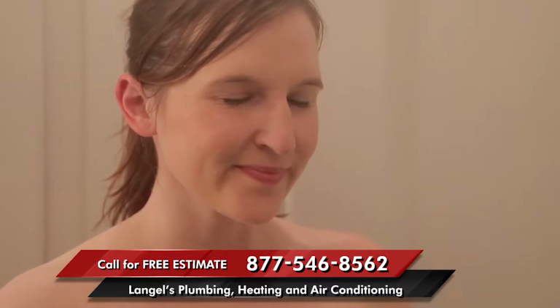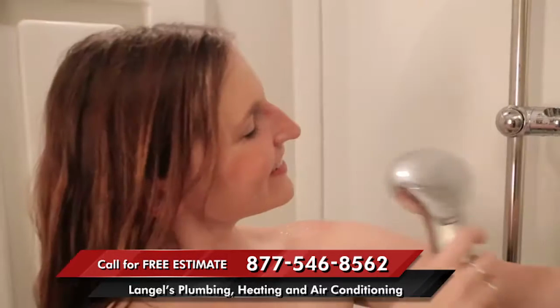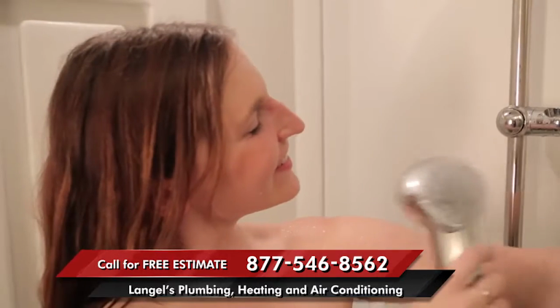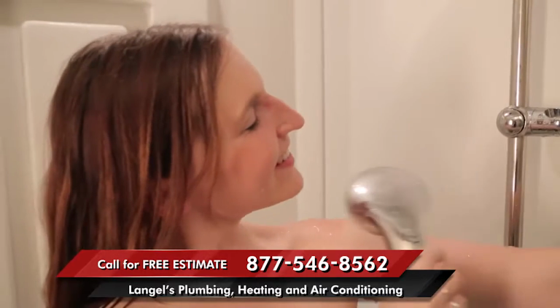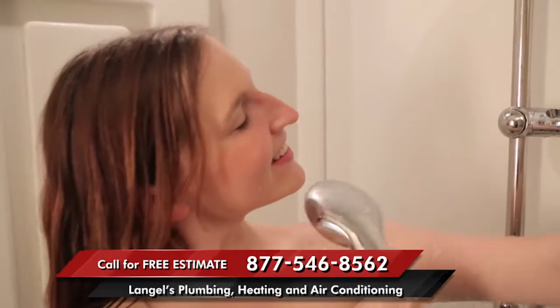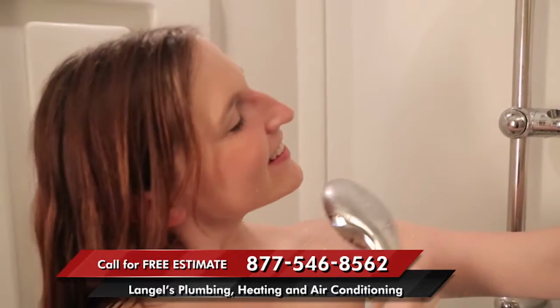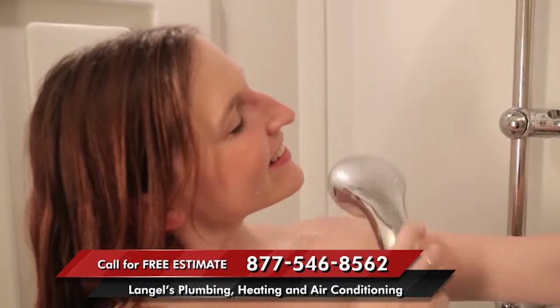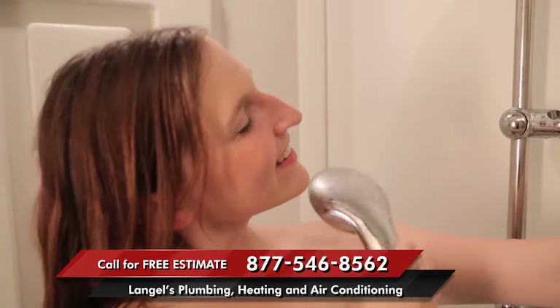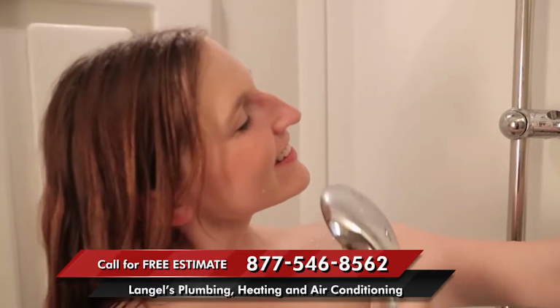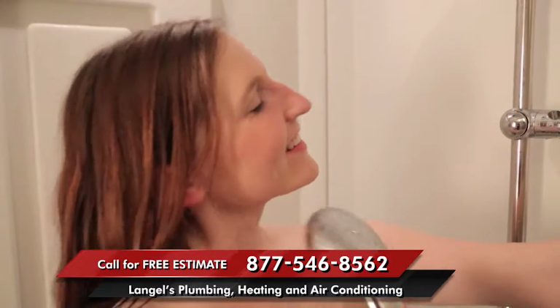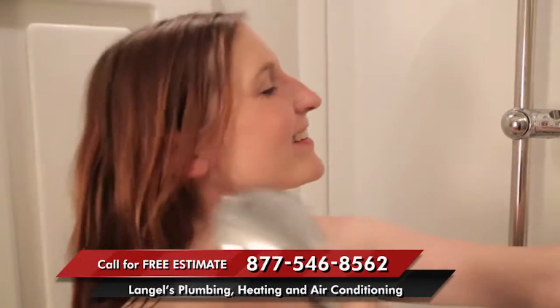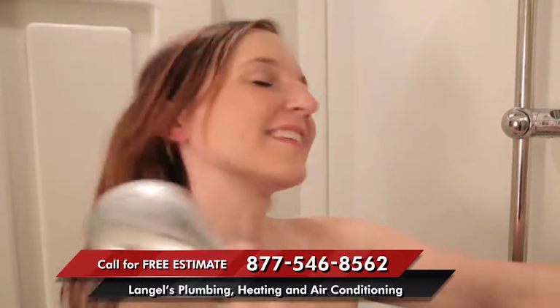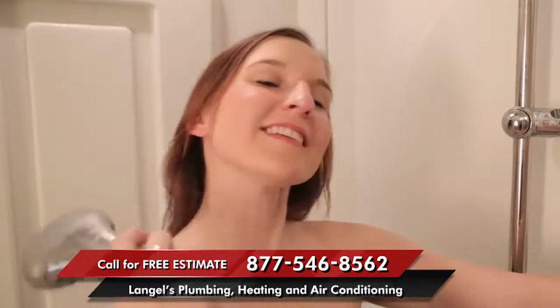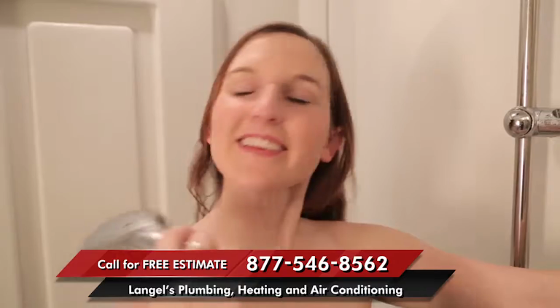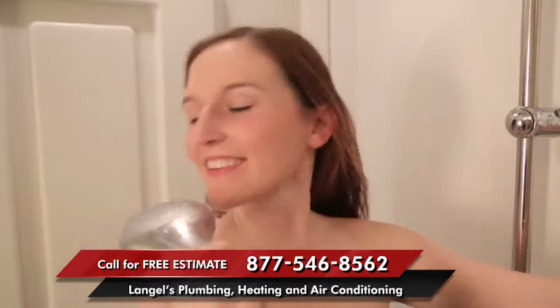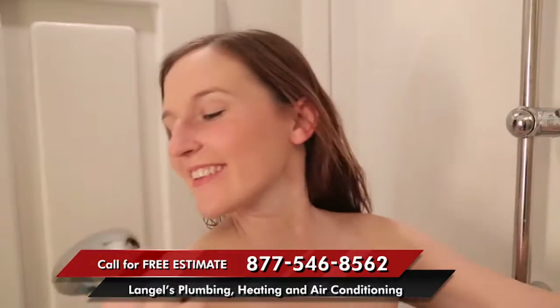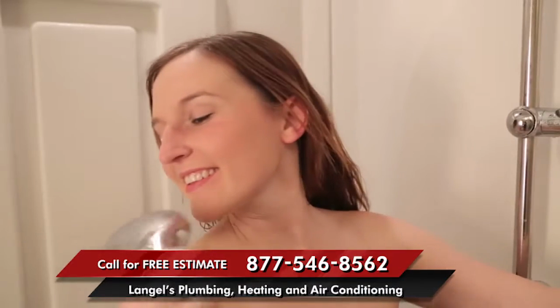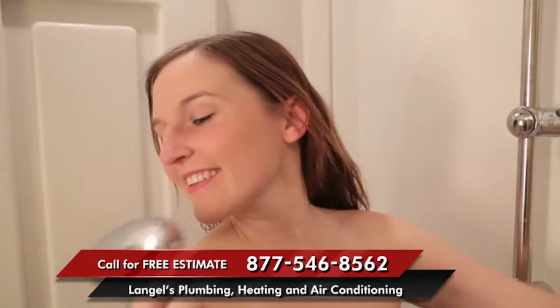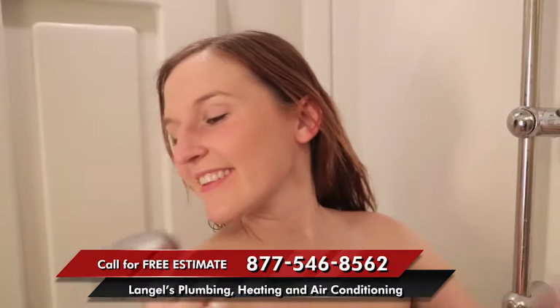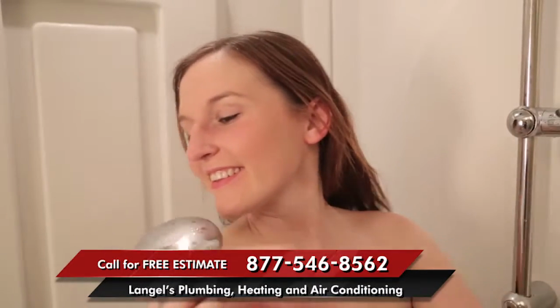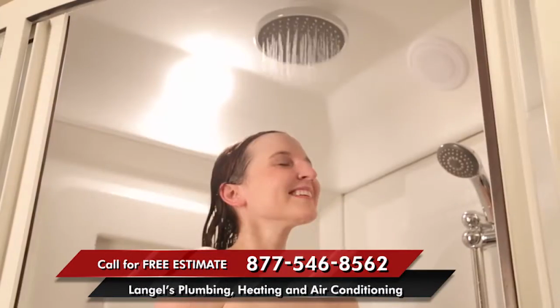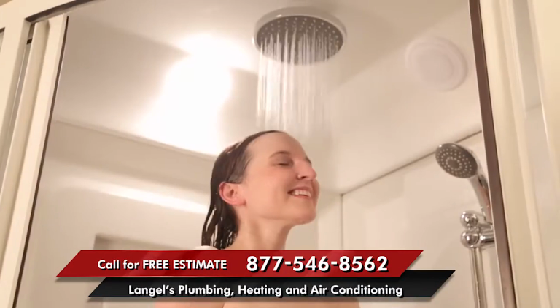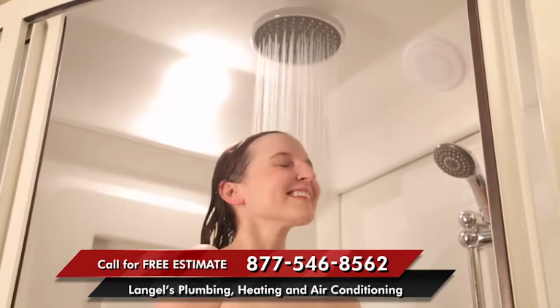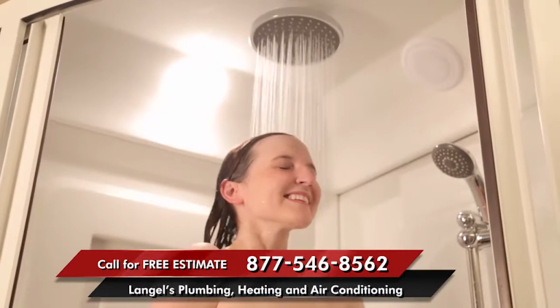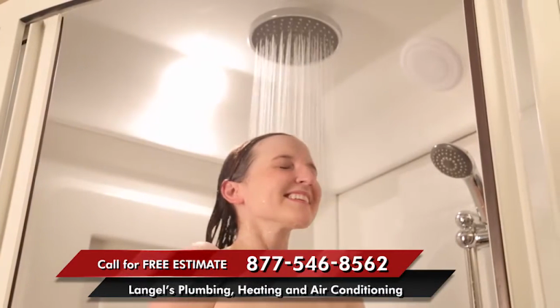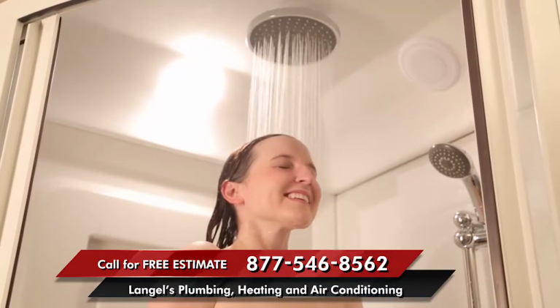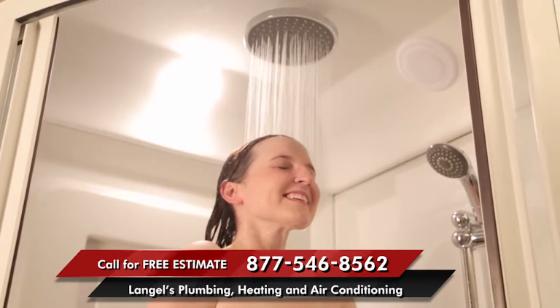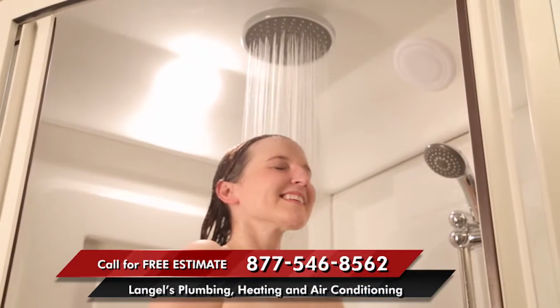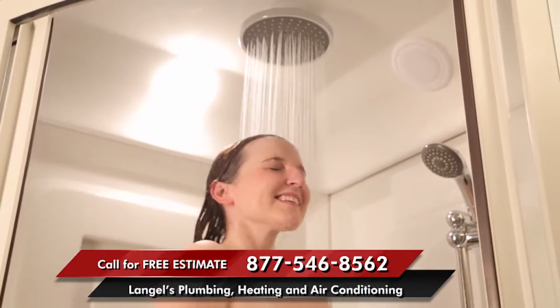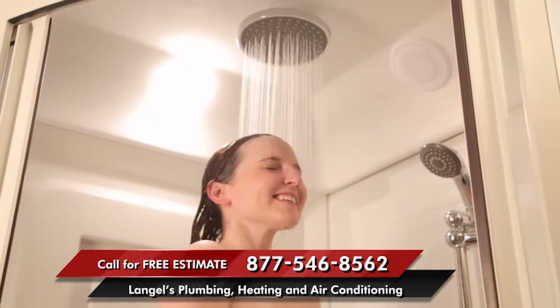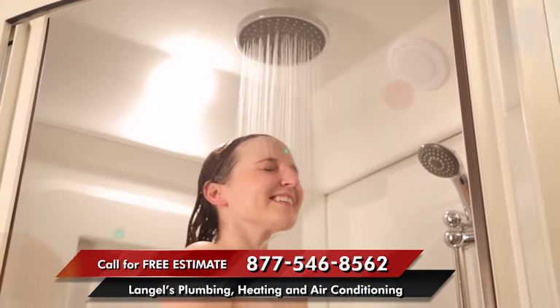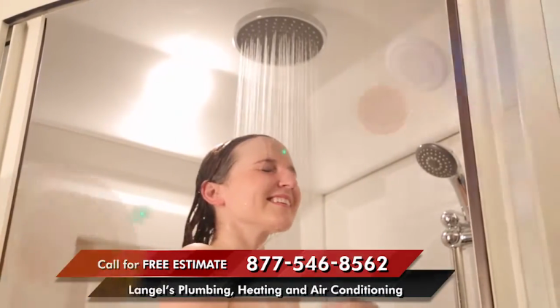After you've finished steaming, you can shower using the handheld shower or enjoy our luxurious rainfall showerhead.